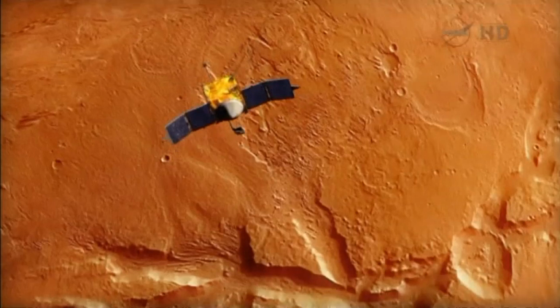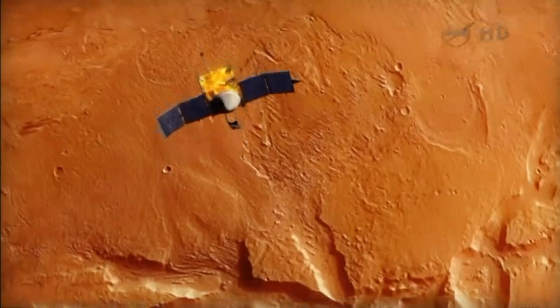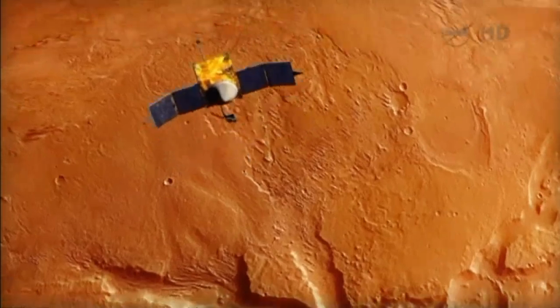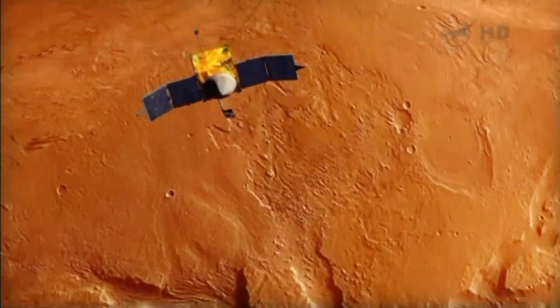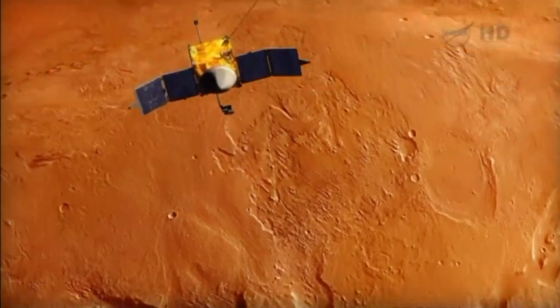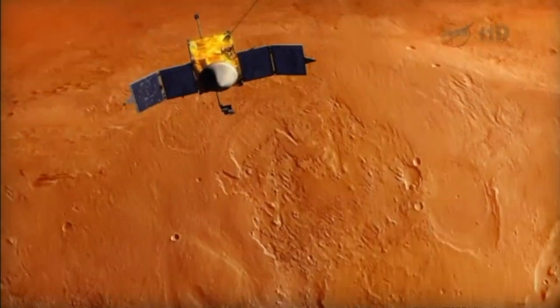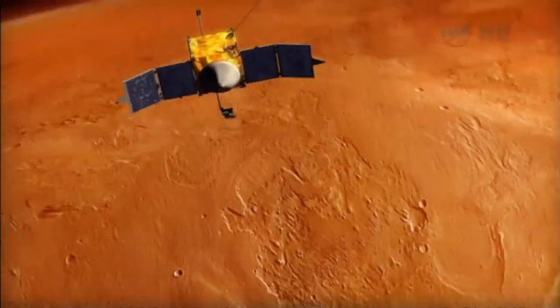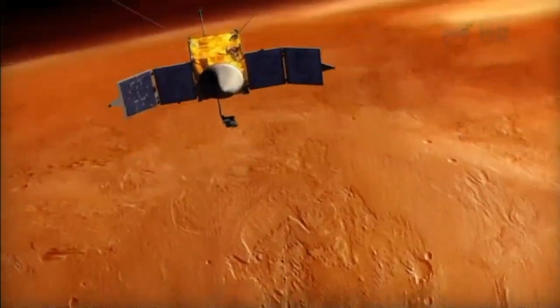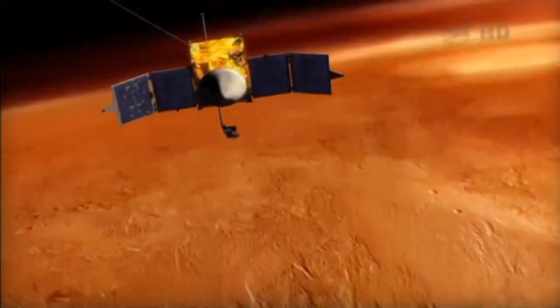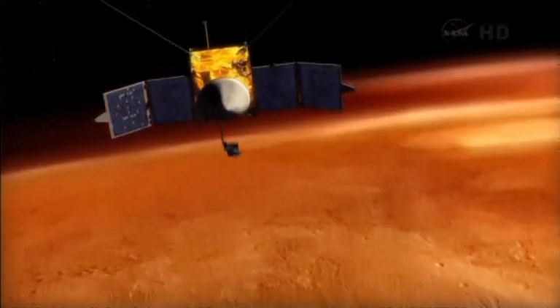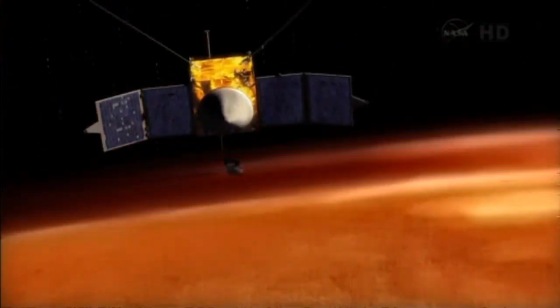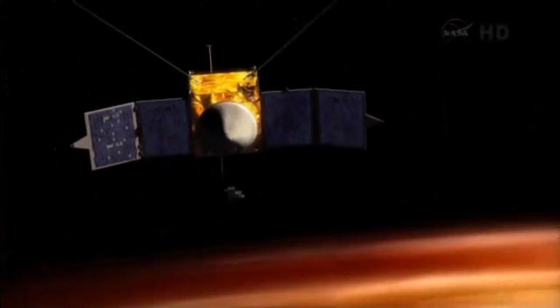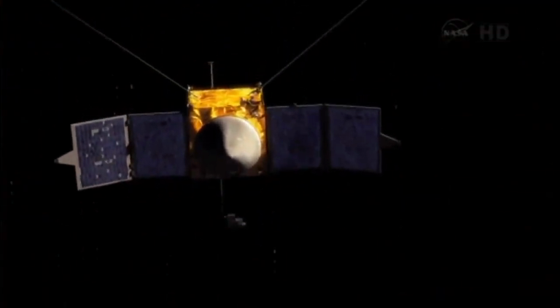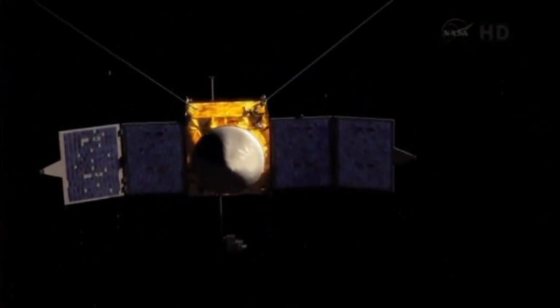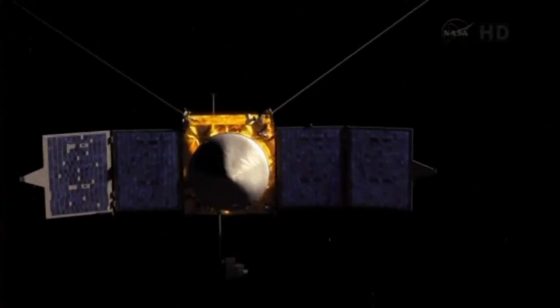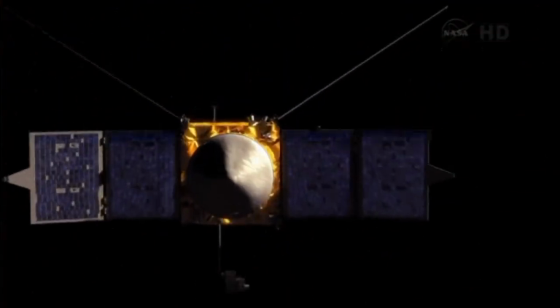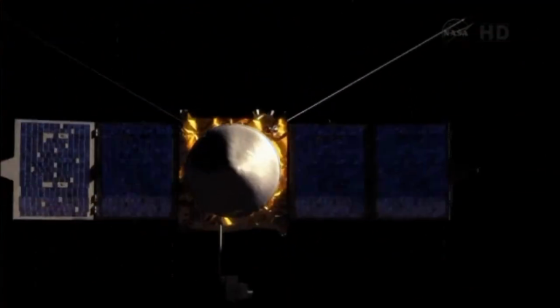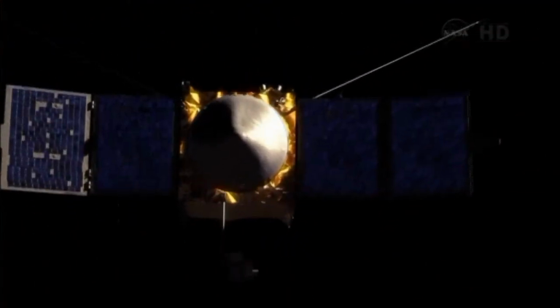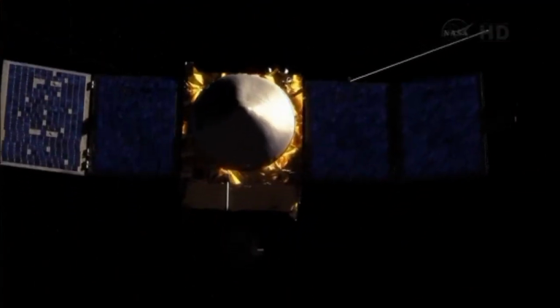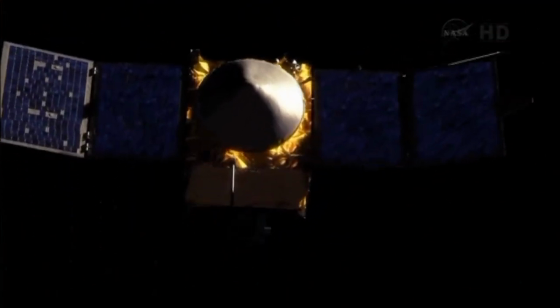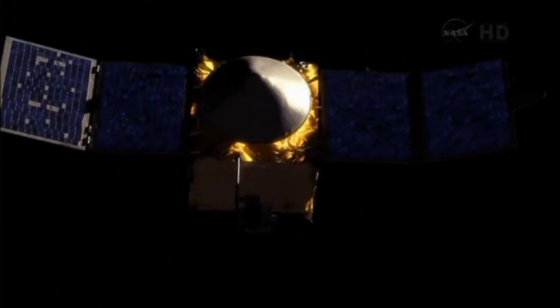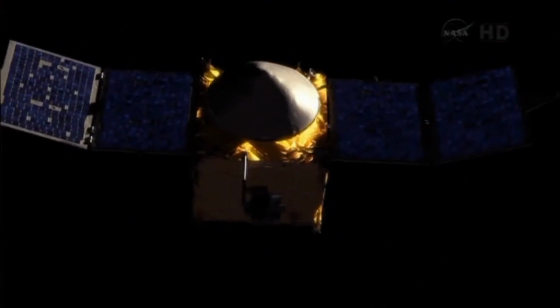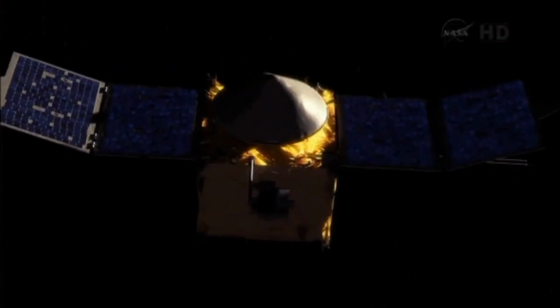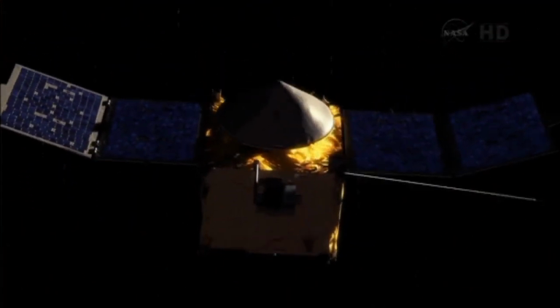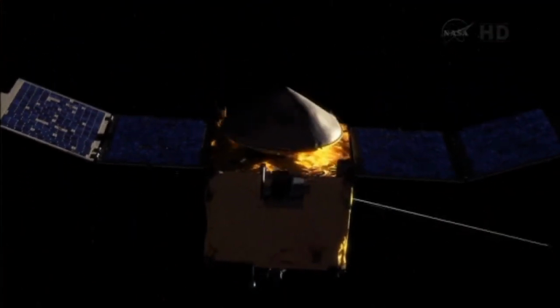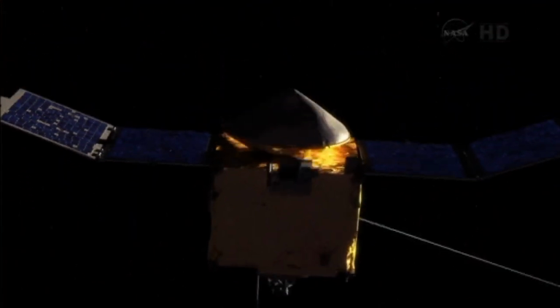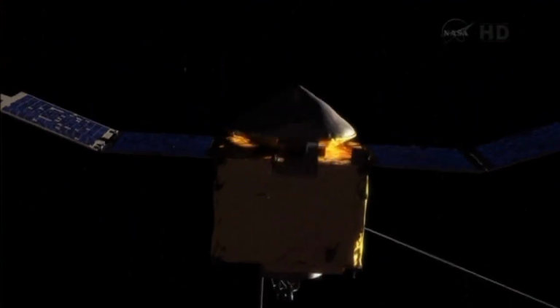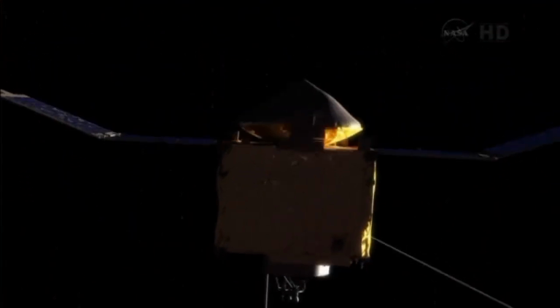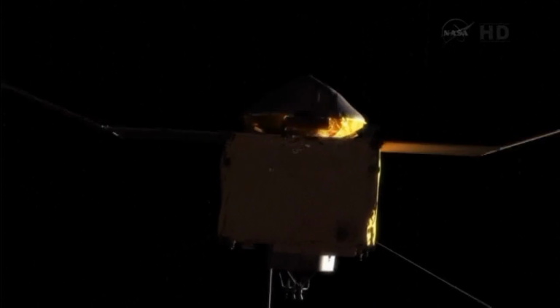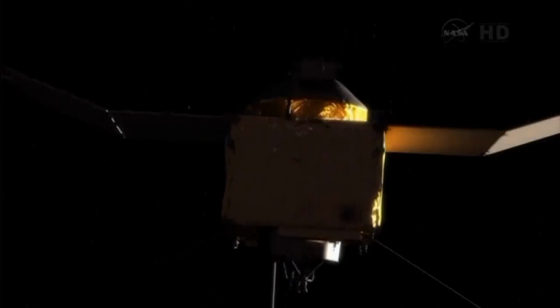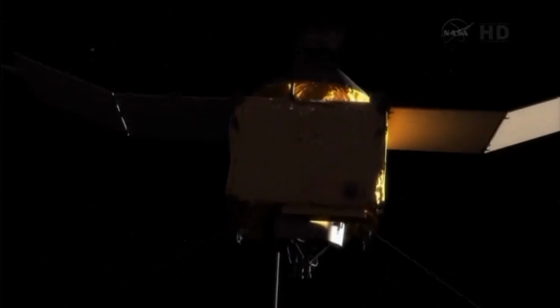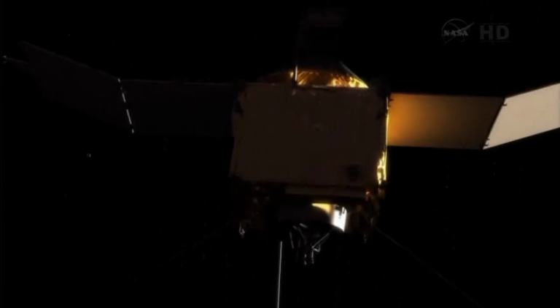And liftoff! This is an animation of NASA's new MAVEN spacecraft.